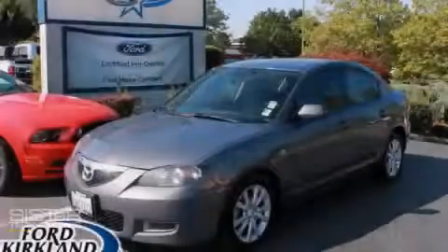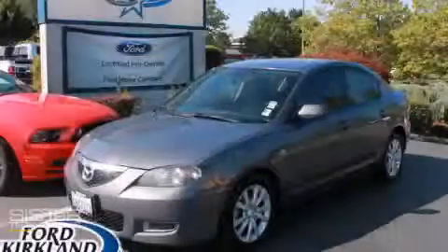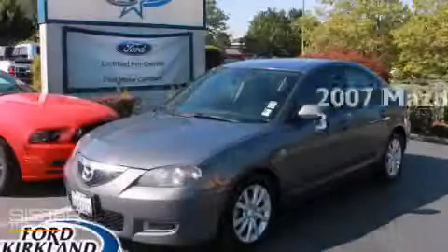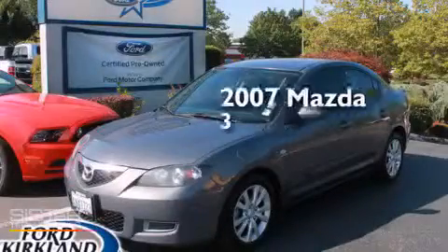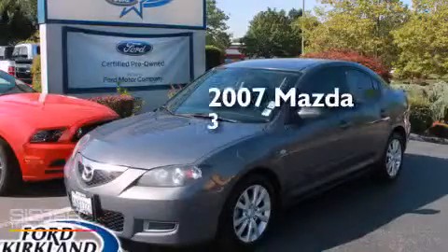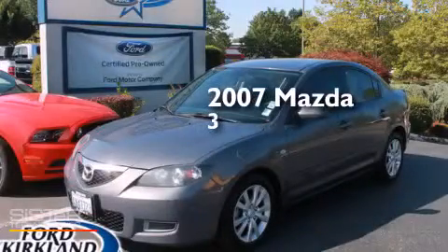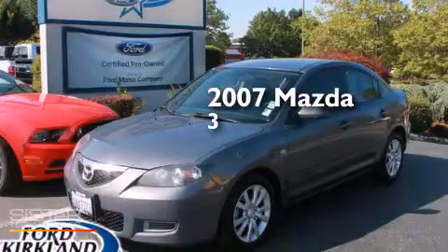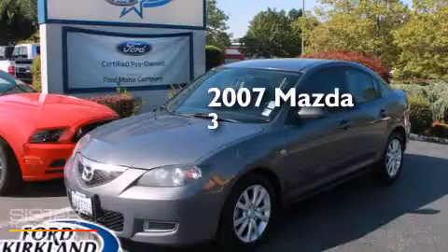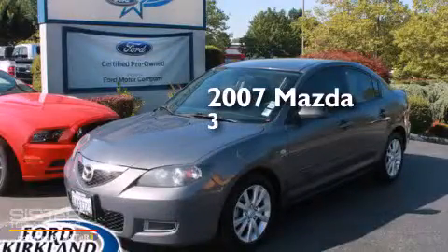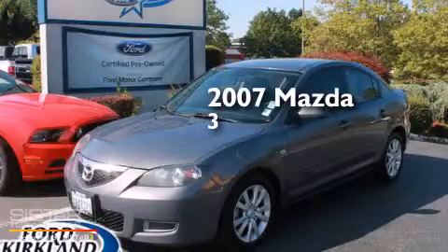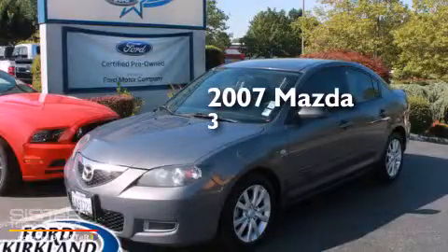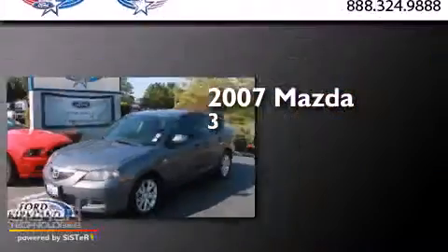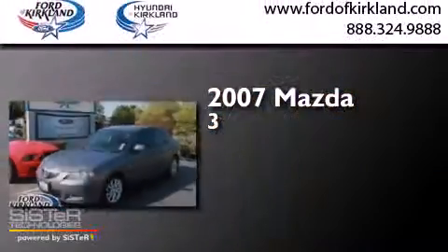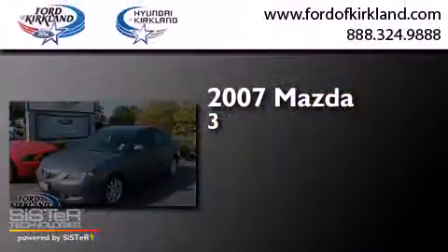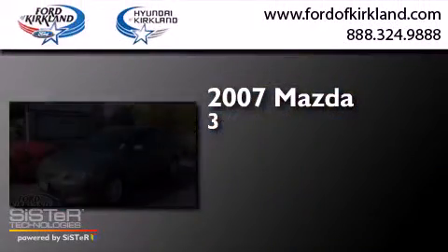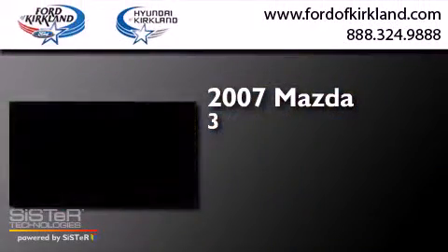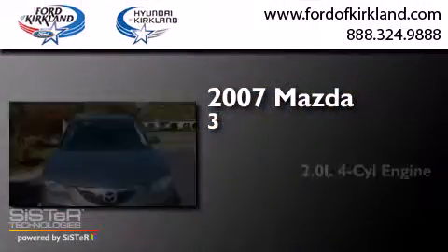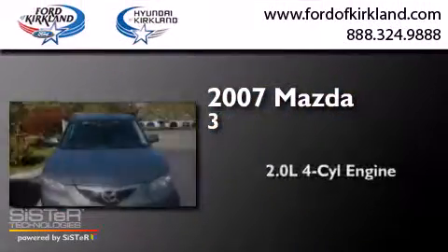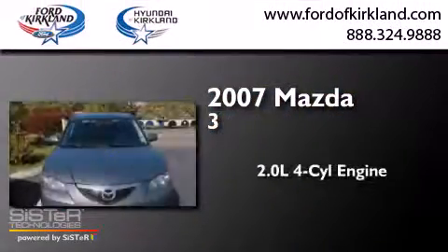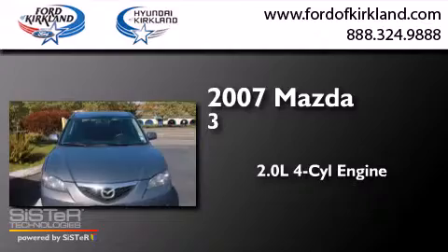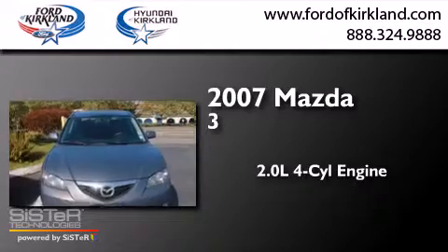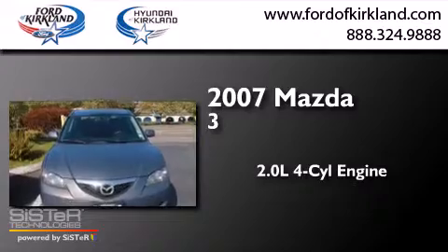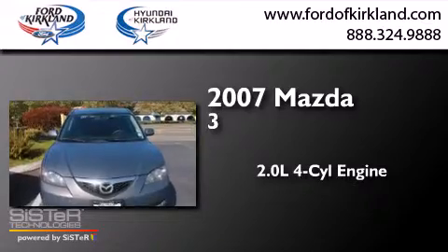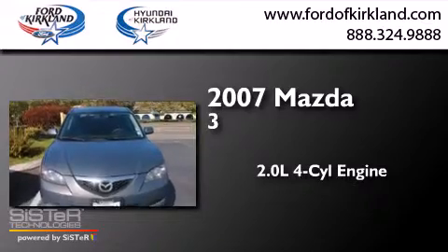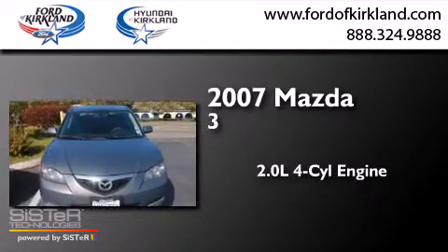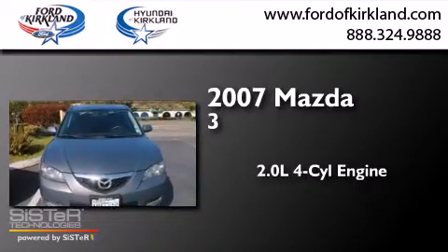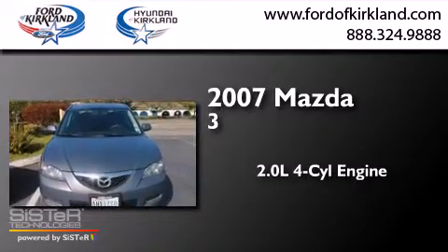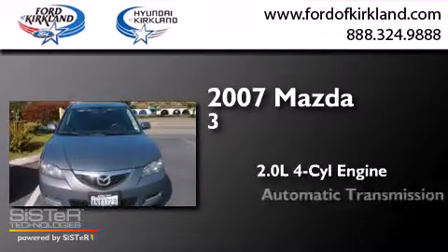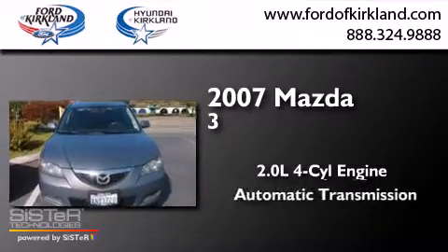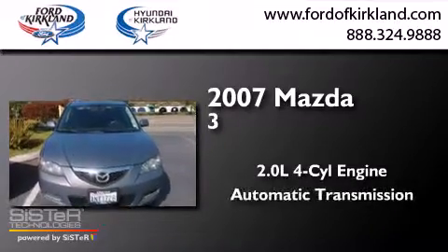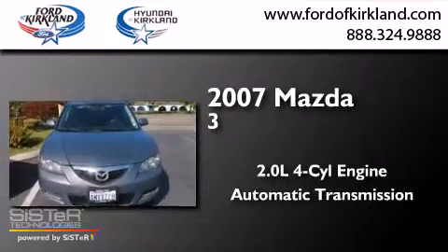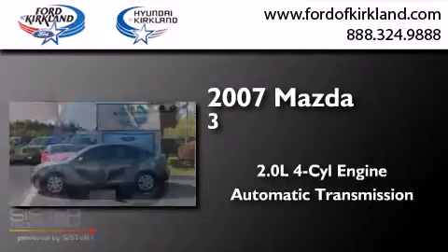This is a 2007 Mazda 3. It has a 2.0-liter four-cylinder engine and an automatic transmission.